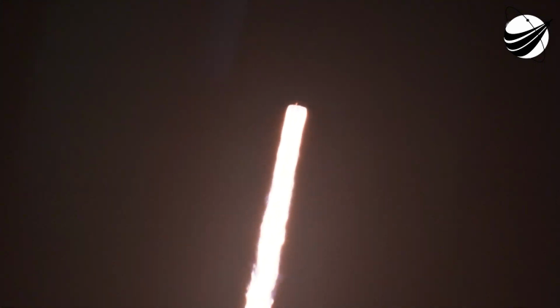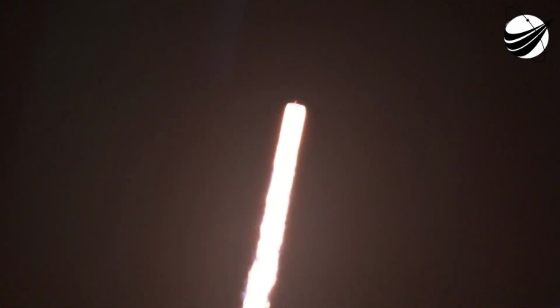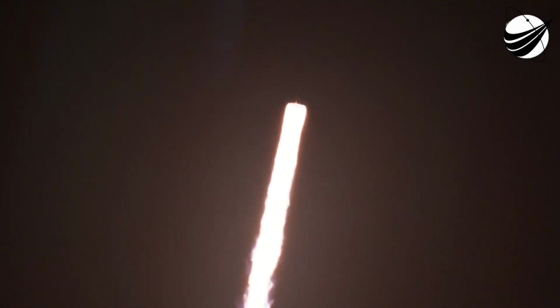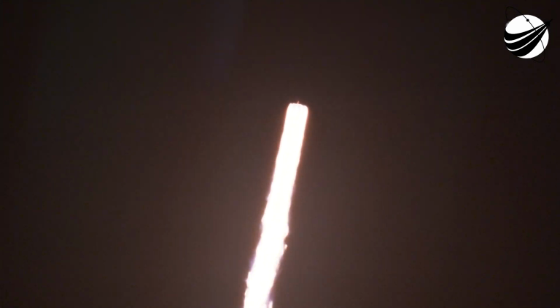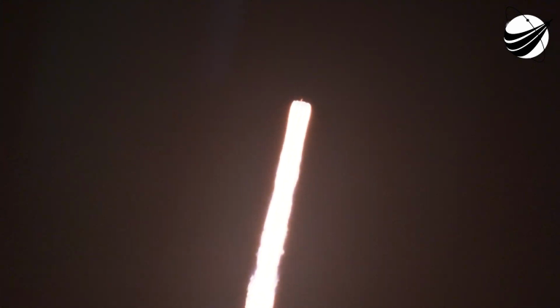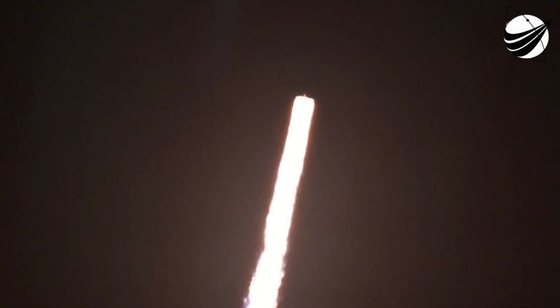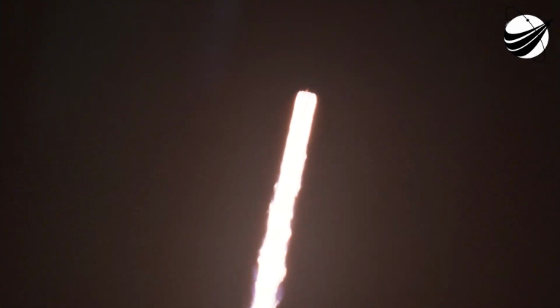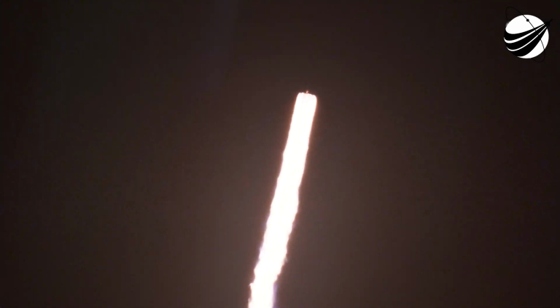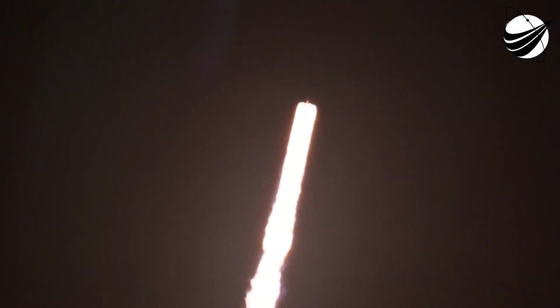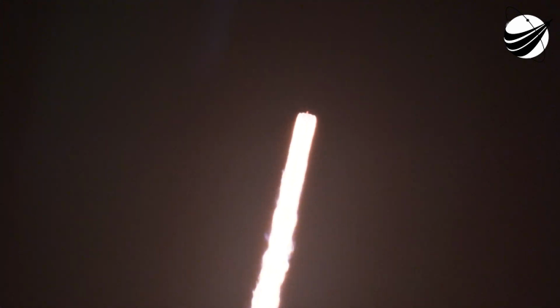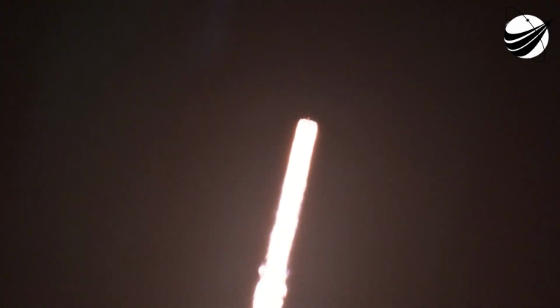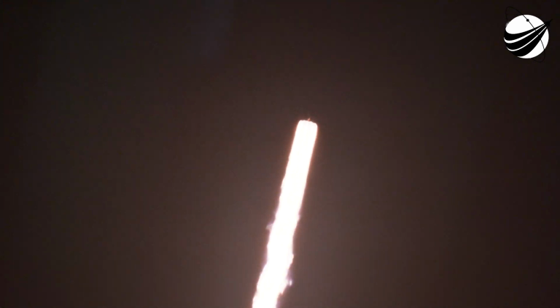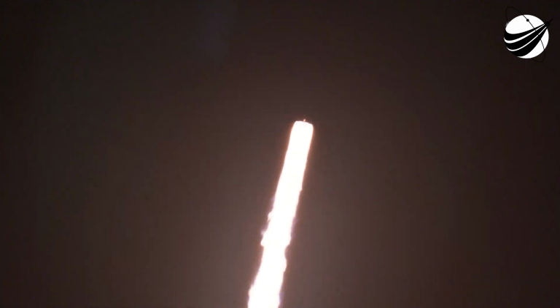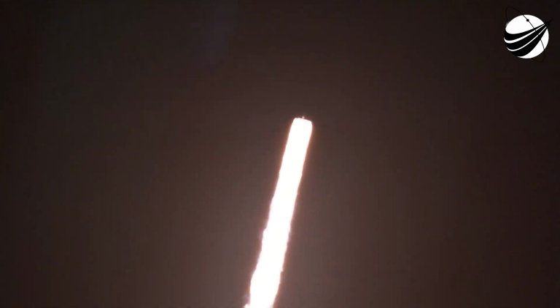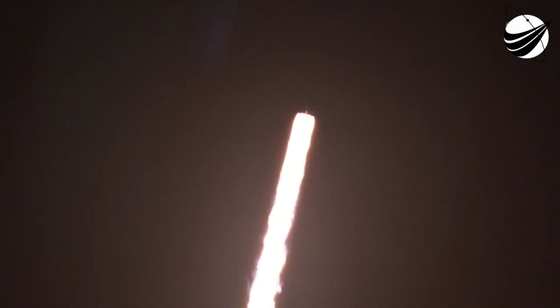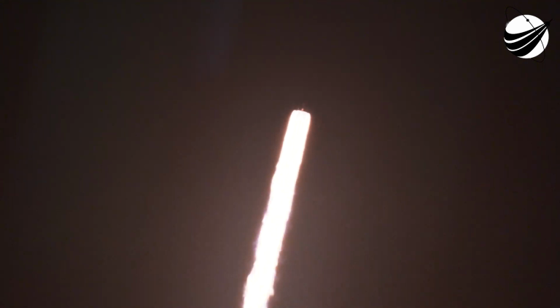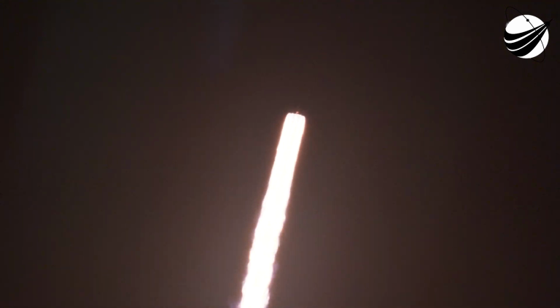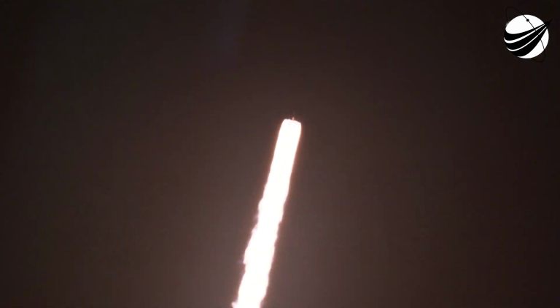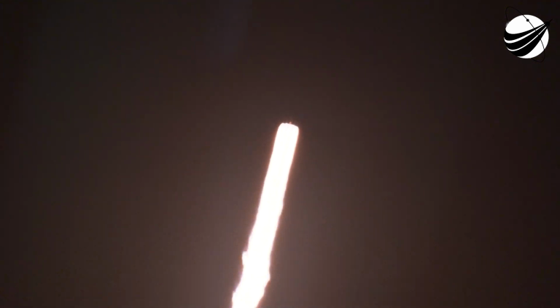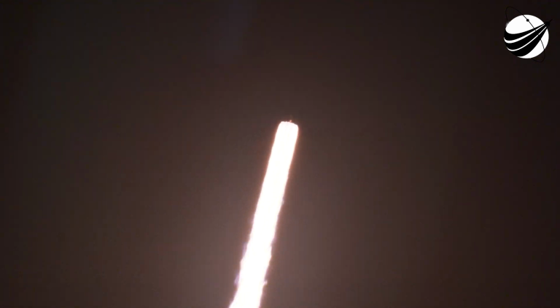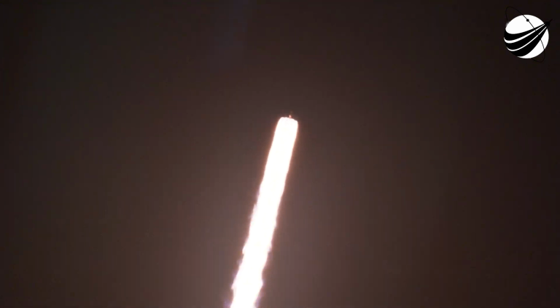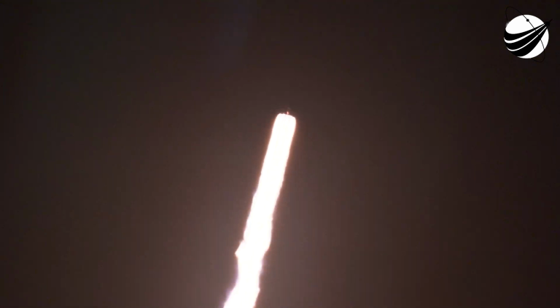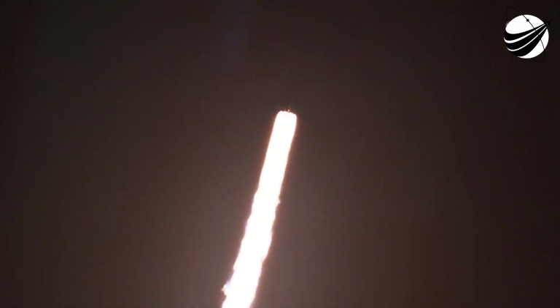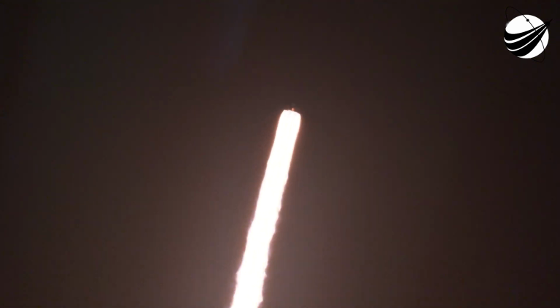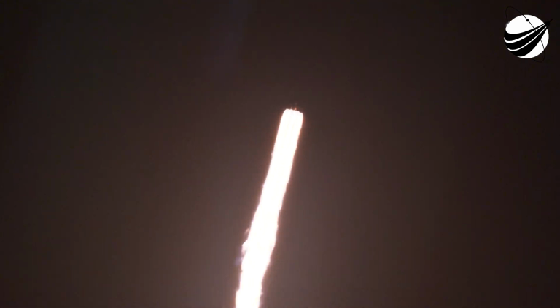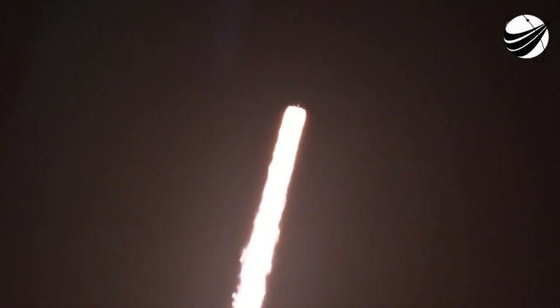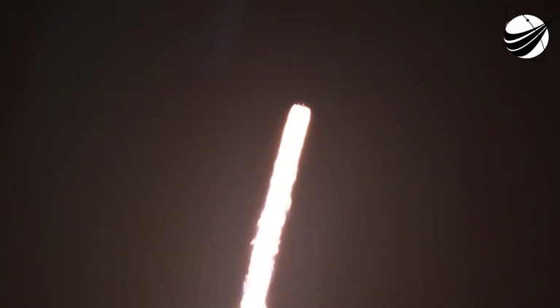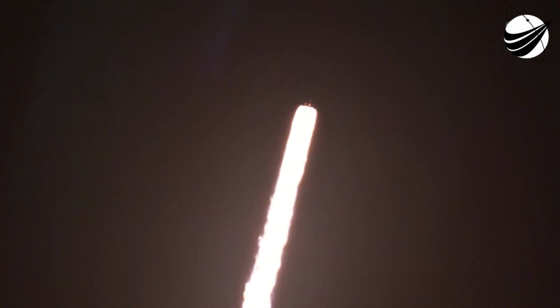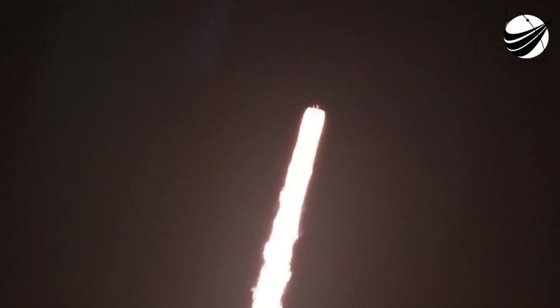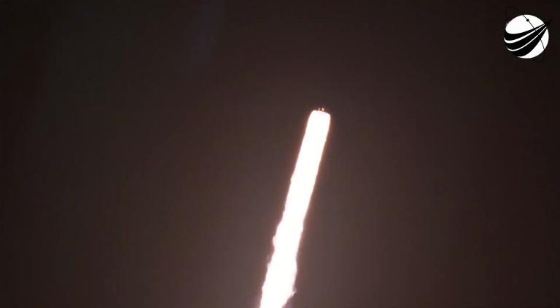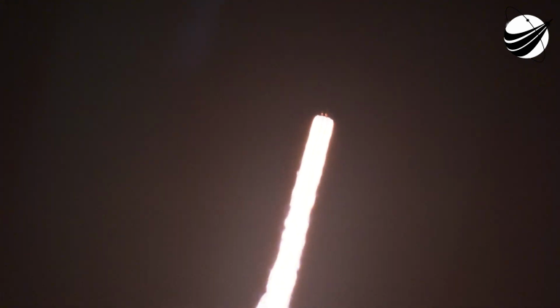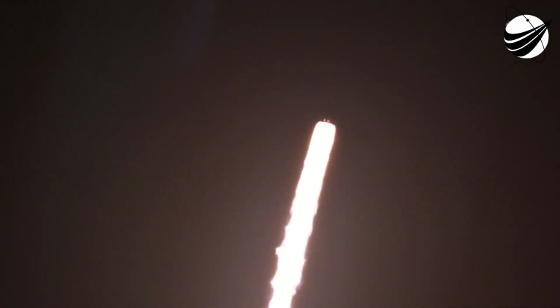Falcon 9, carrying IM-2's lunar lander Athena, has successfully lifted off from Pad 39A. We're heading to the moon.